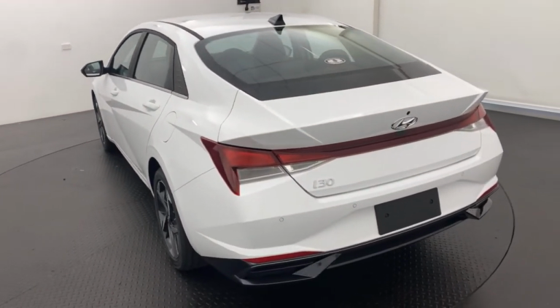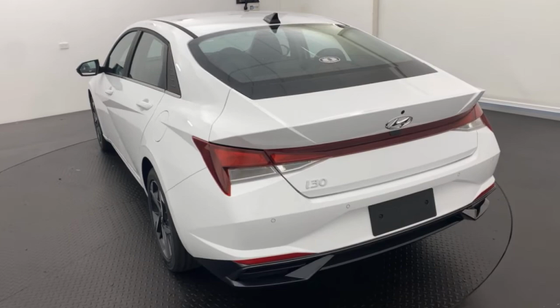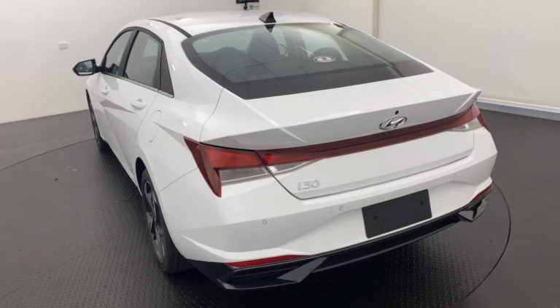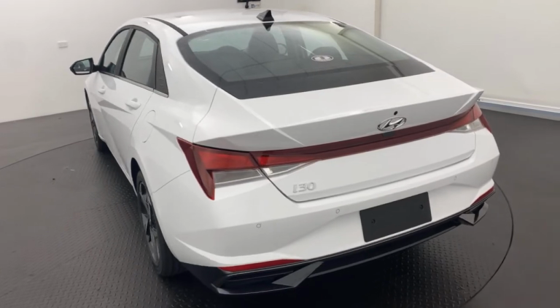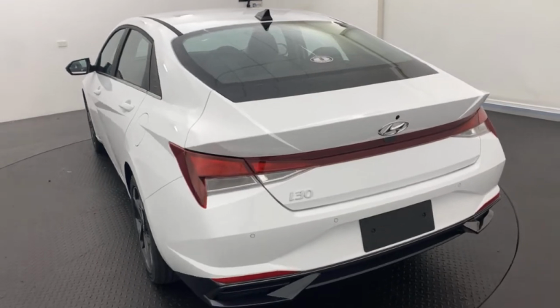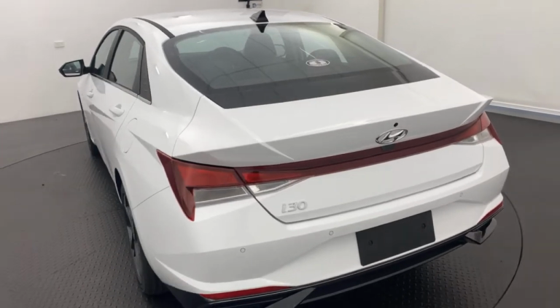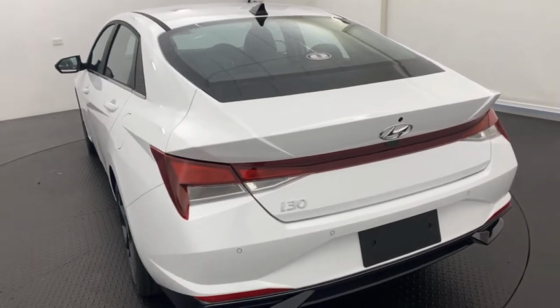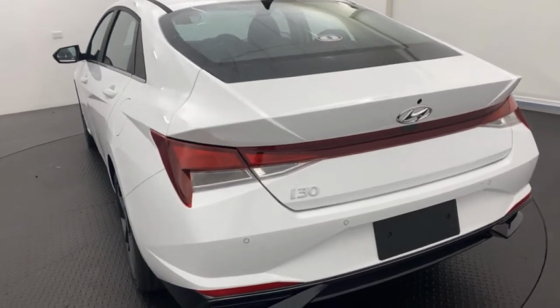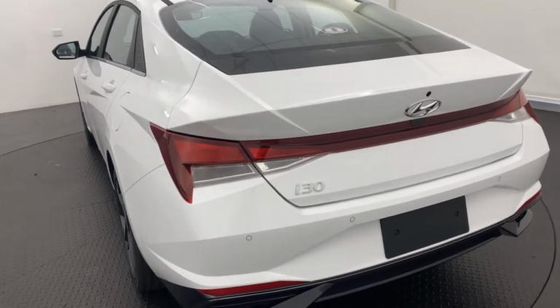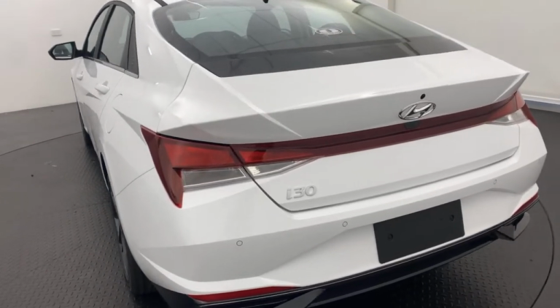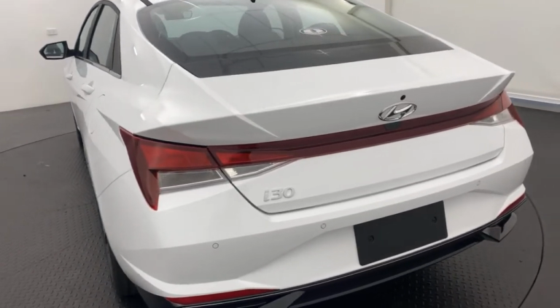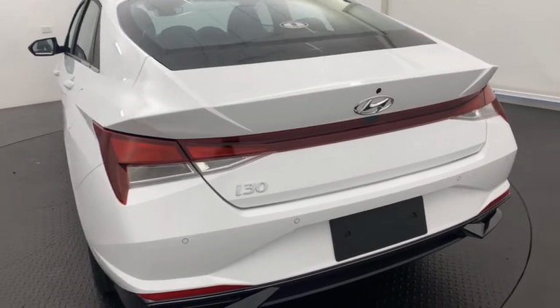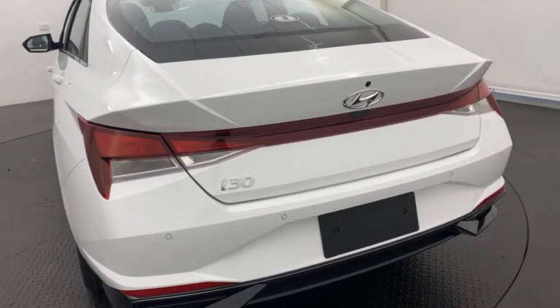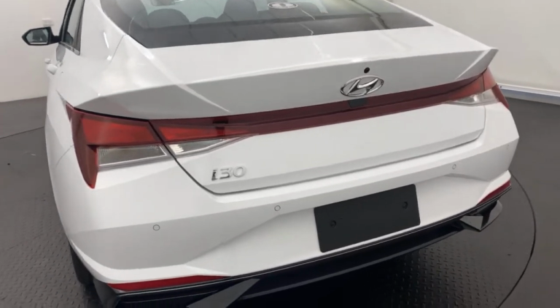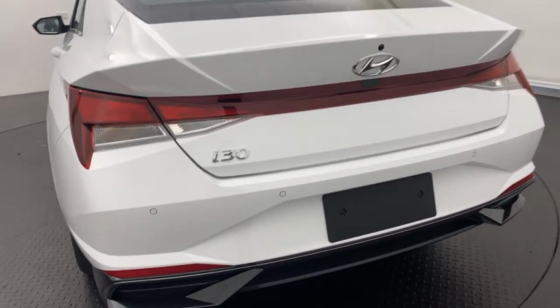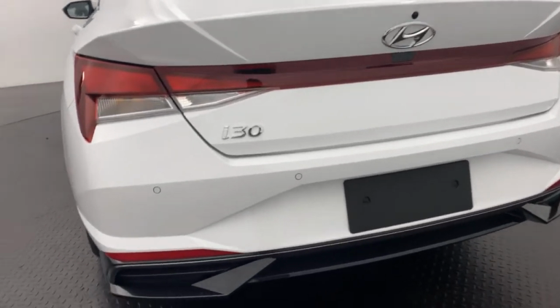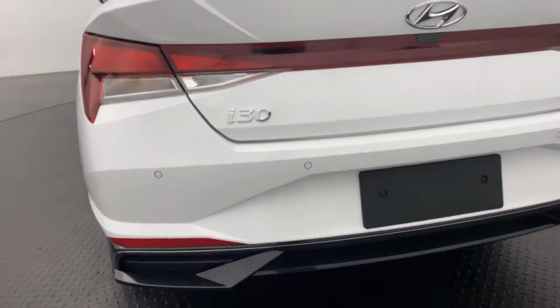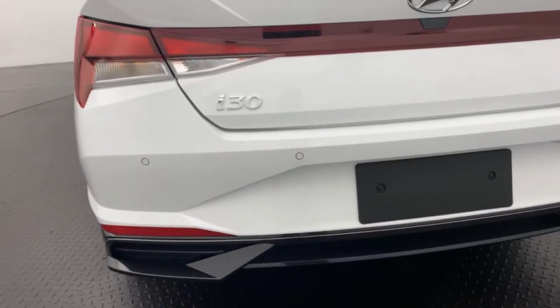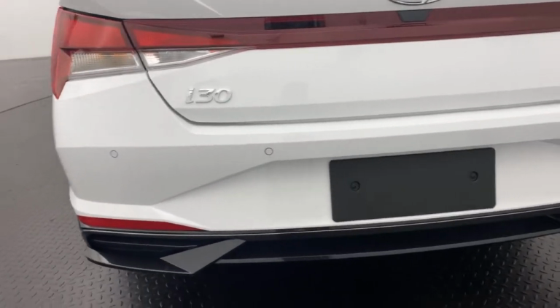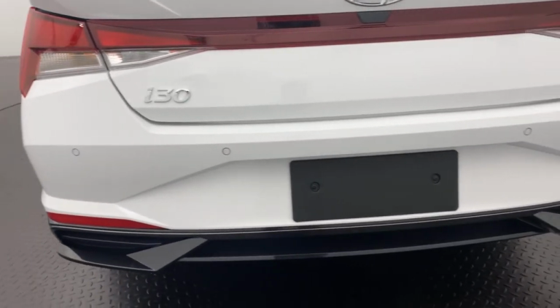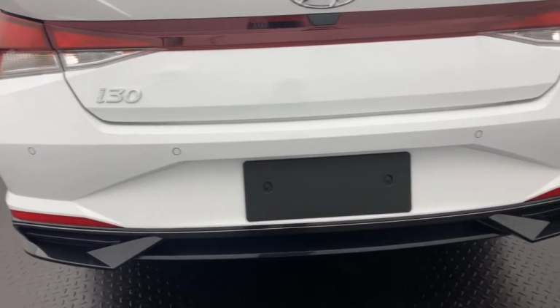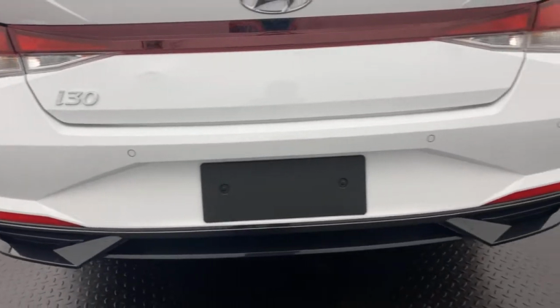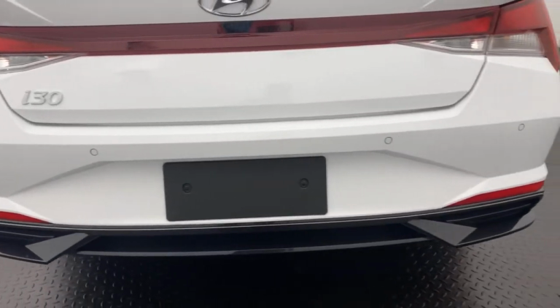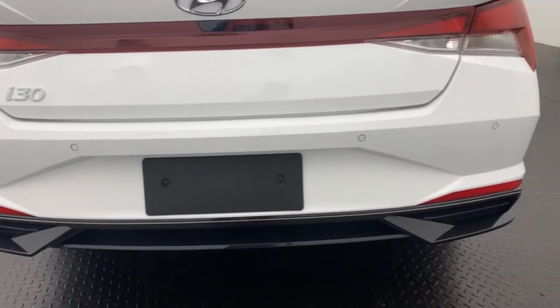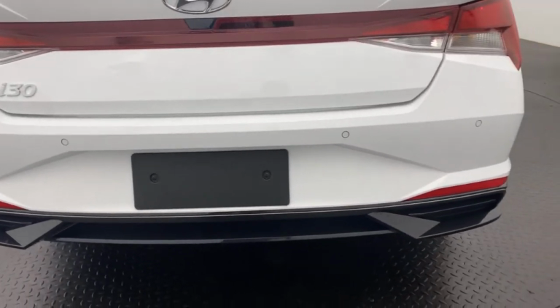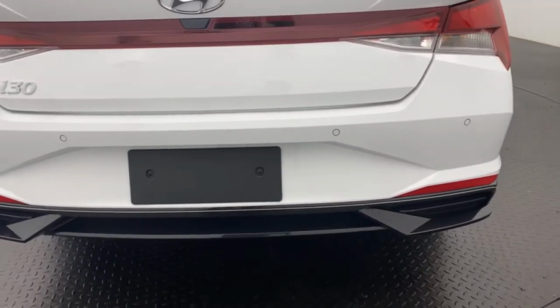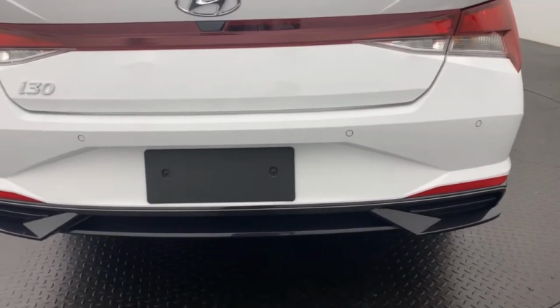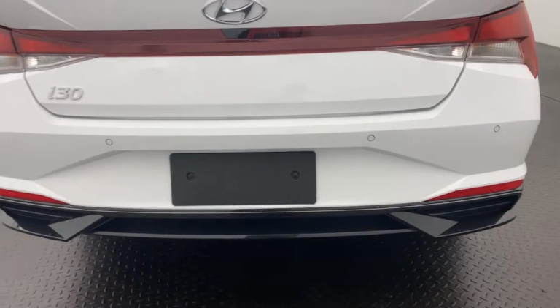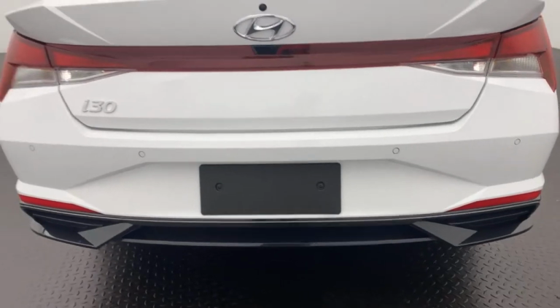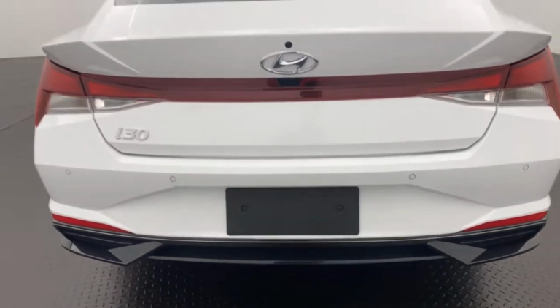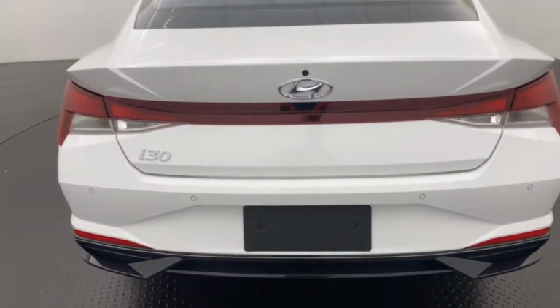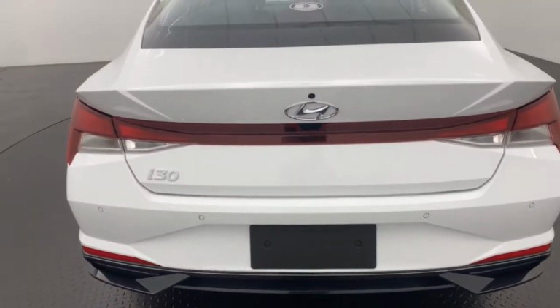Coming to the rear, as you can see you've got your rear parking sensors and rear camera, just to make parking that whole lot easier.